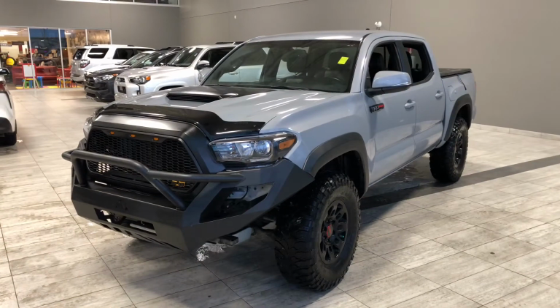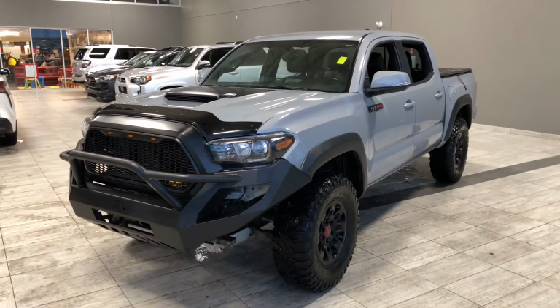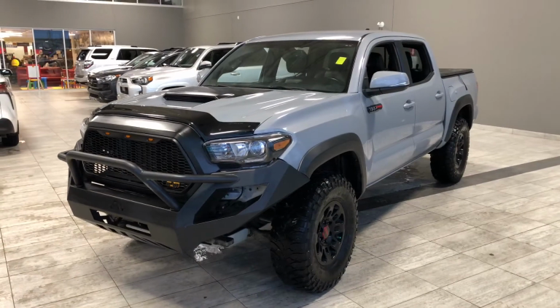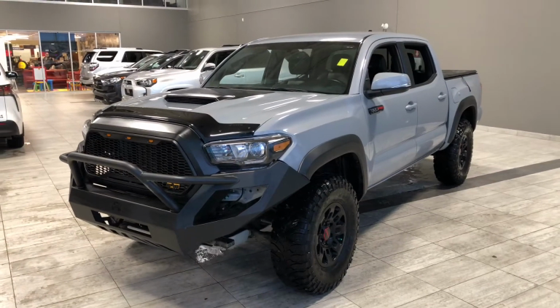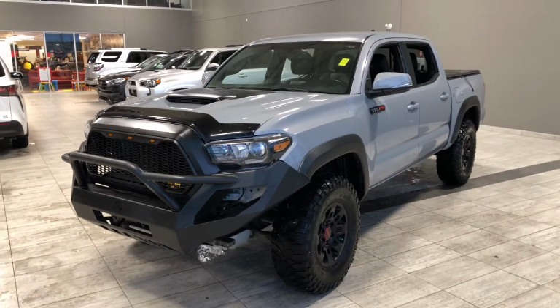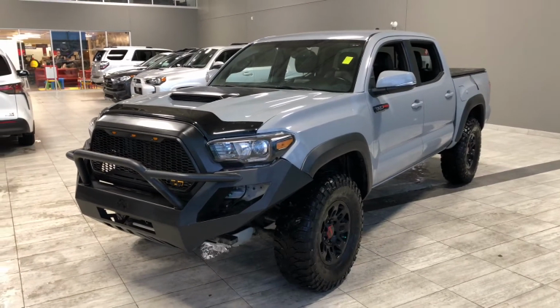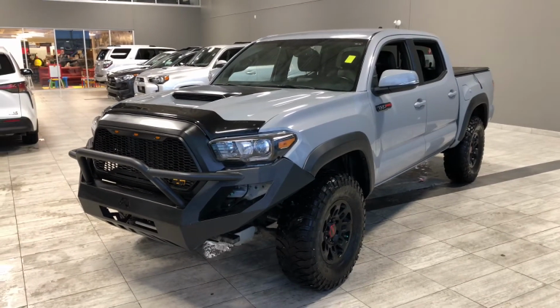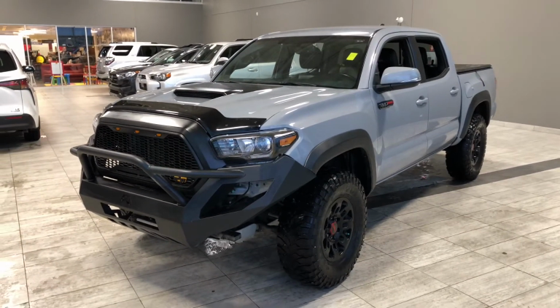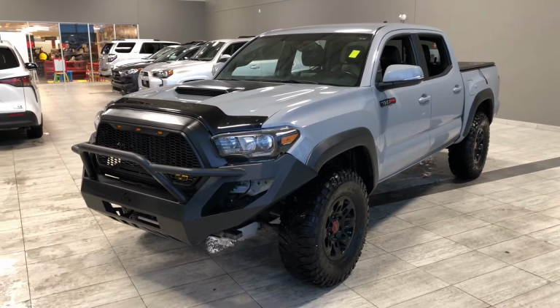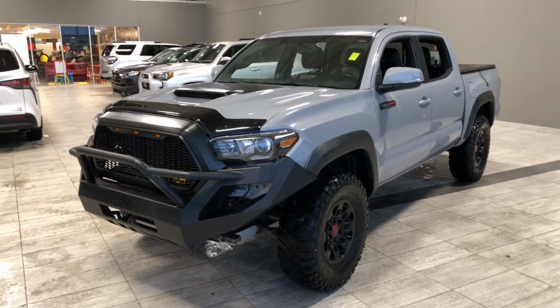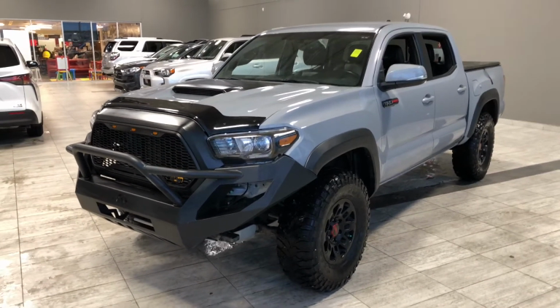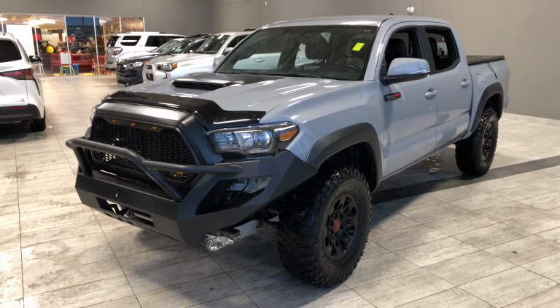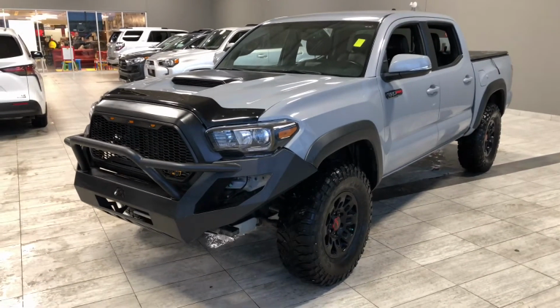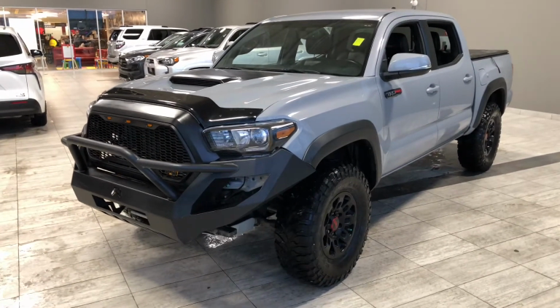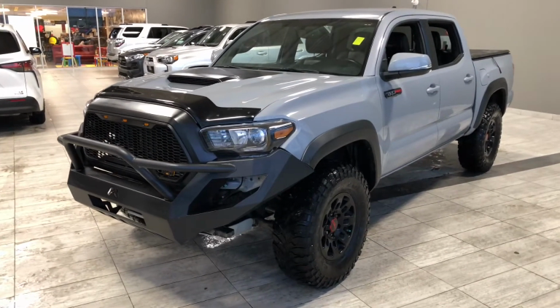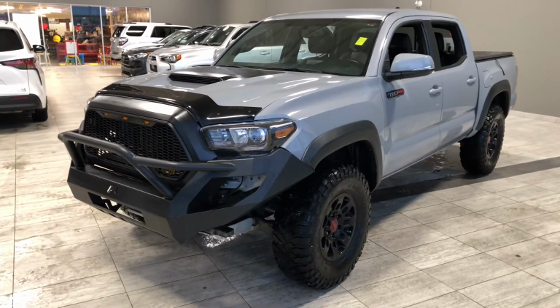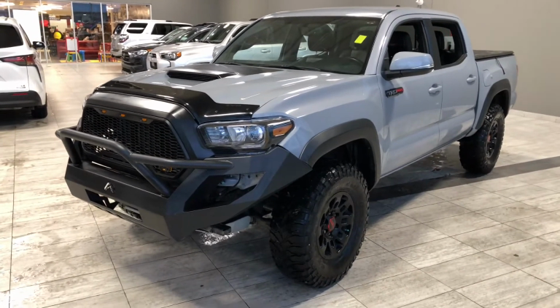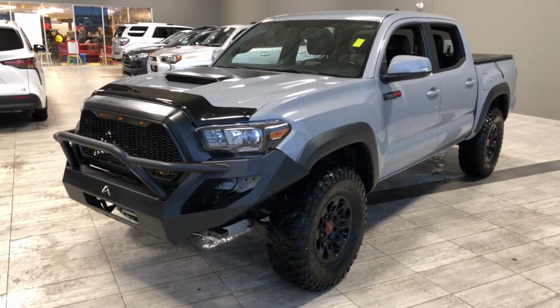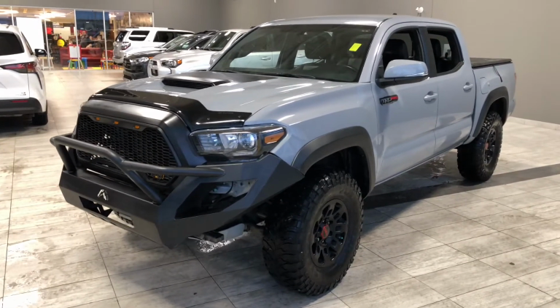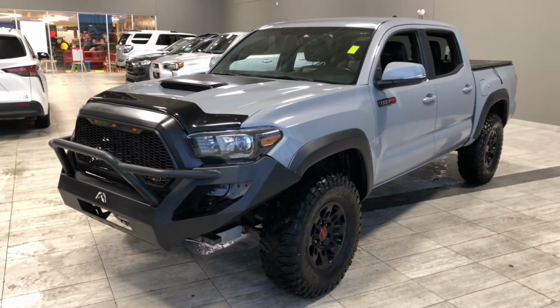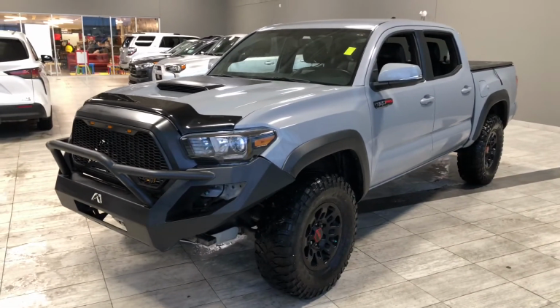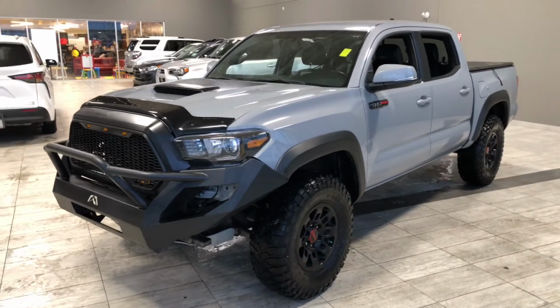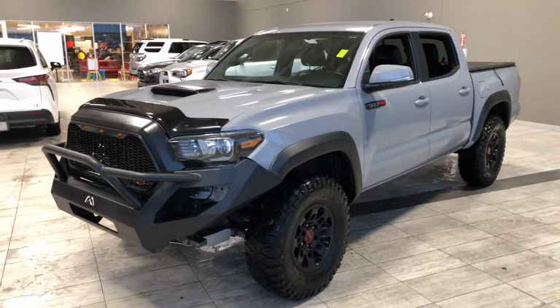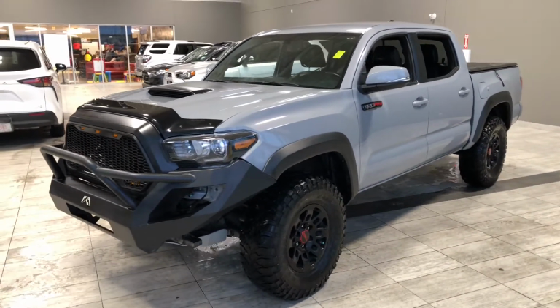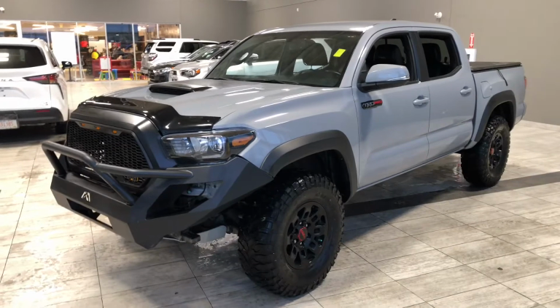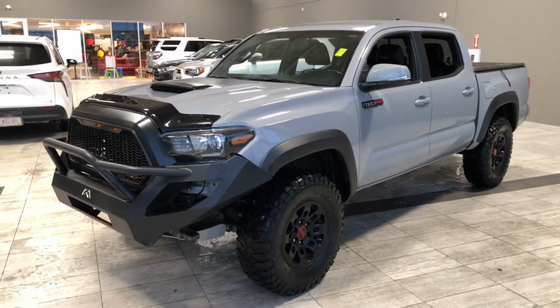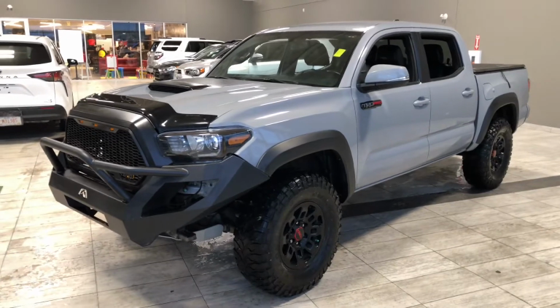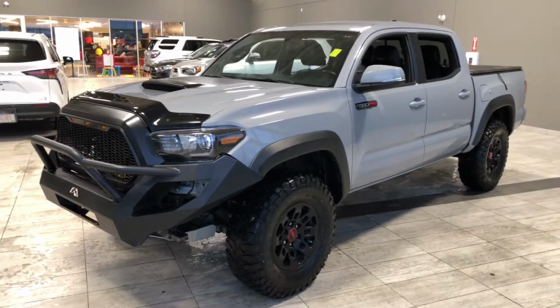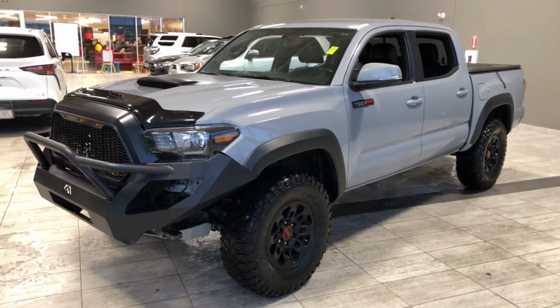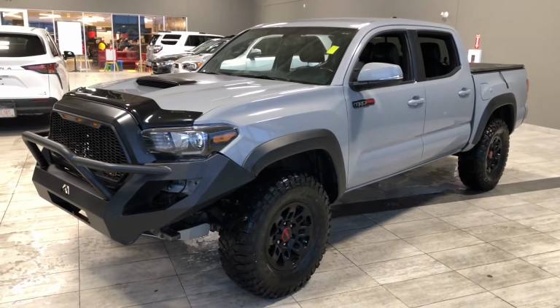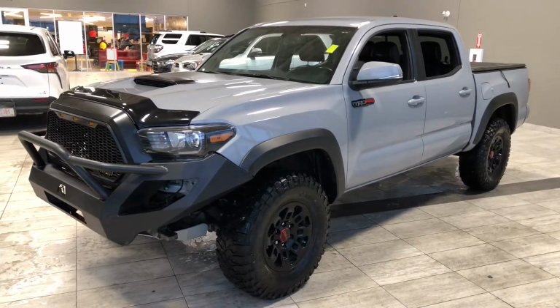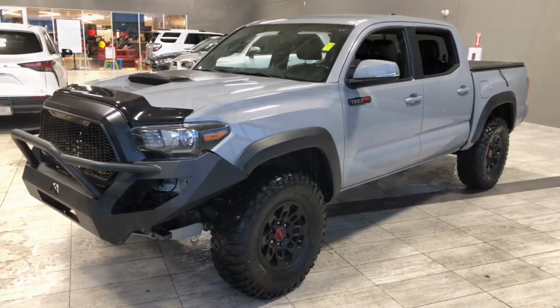Some of the great exterior features on this Tacoma include a hood deflector, smart key system, tunnel cover, and a backup camera.